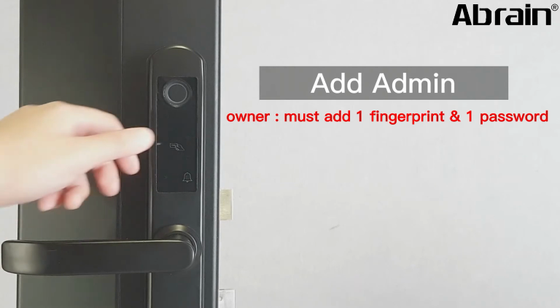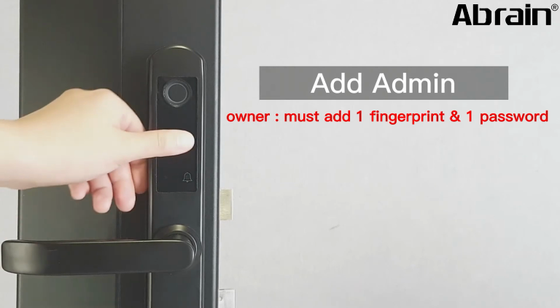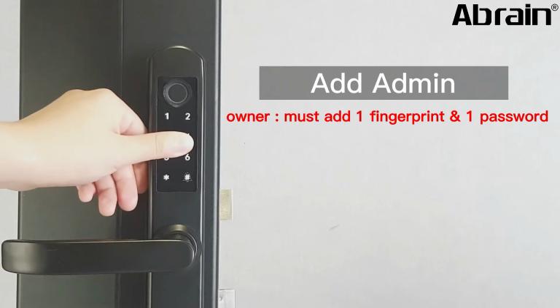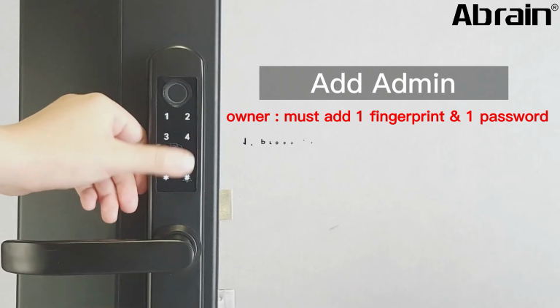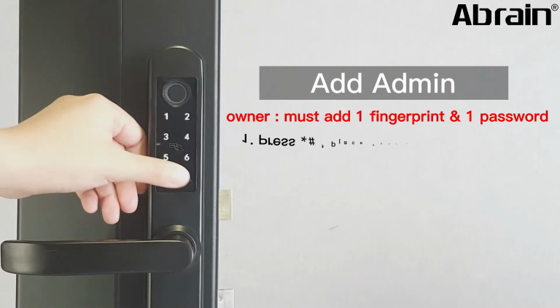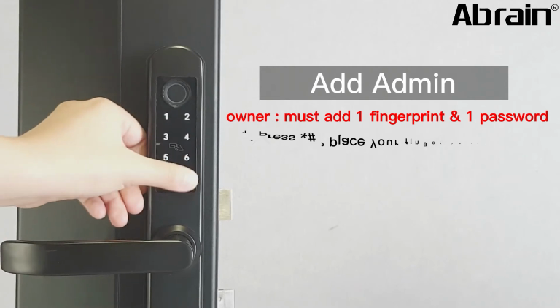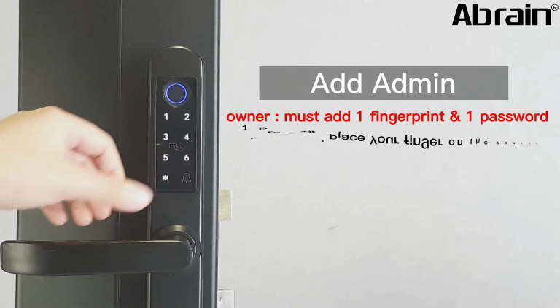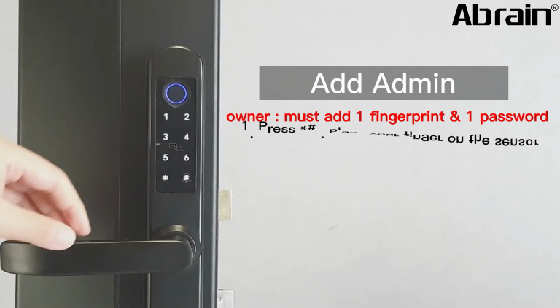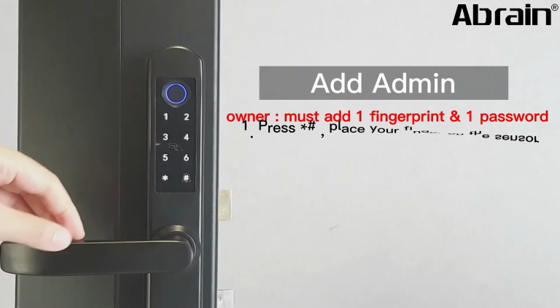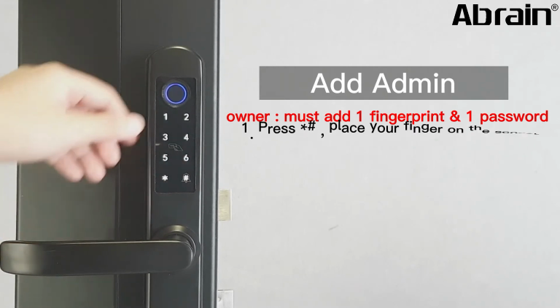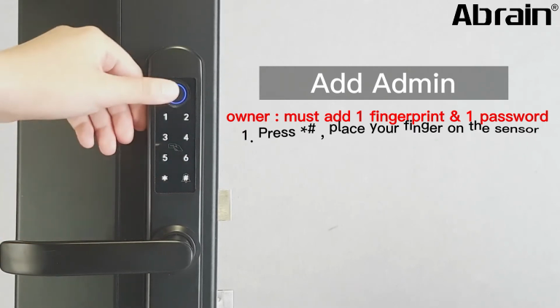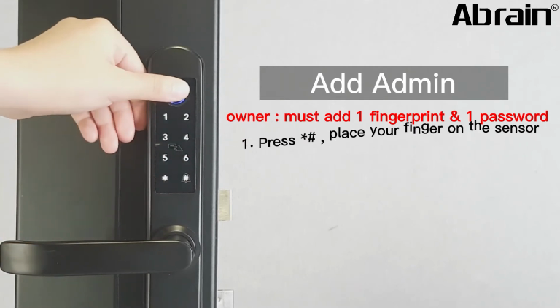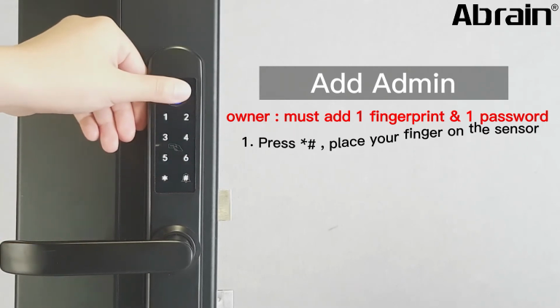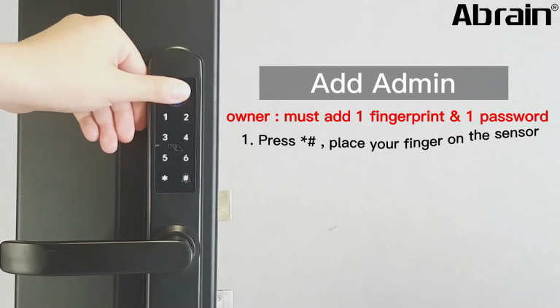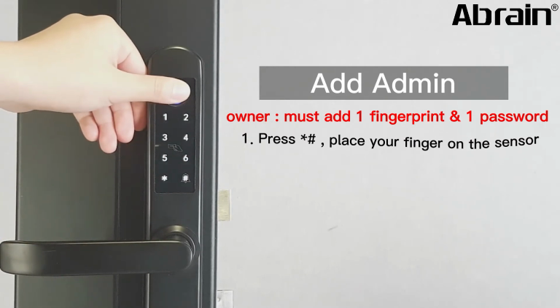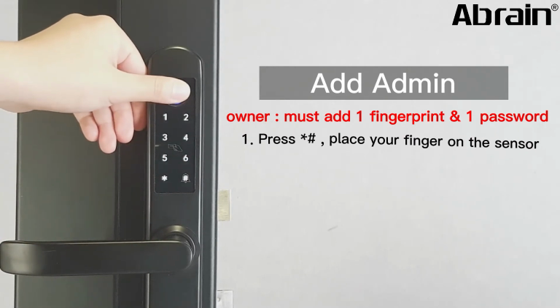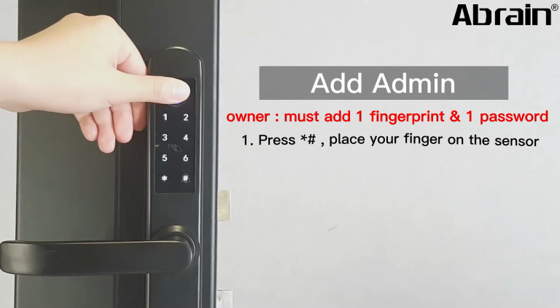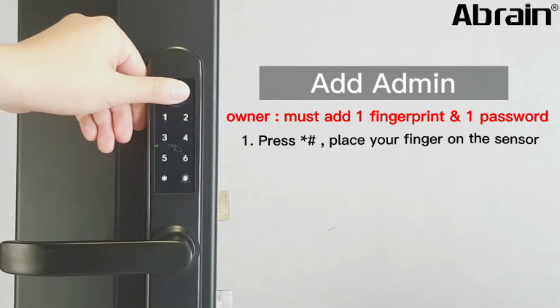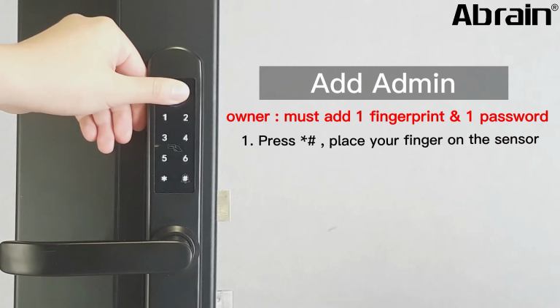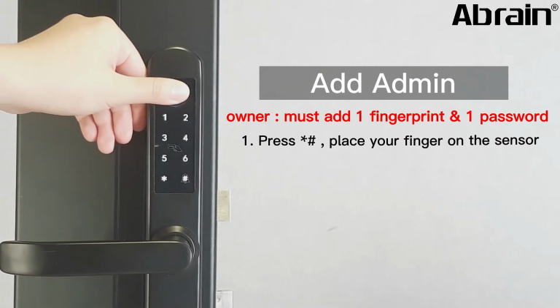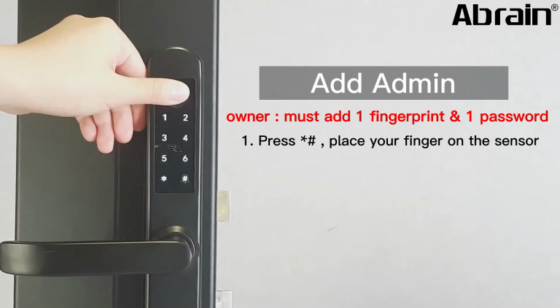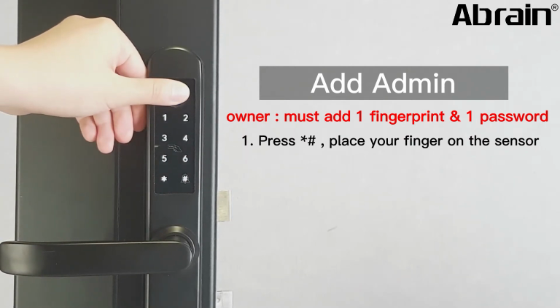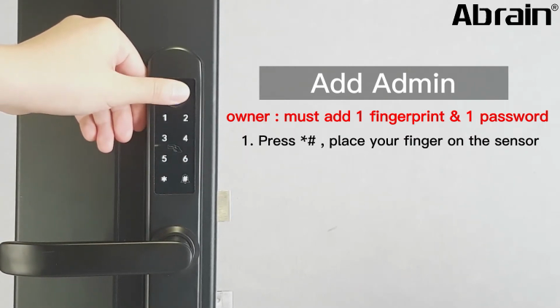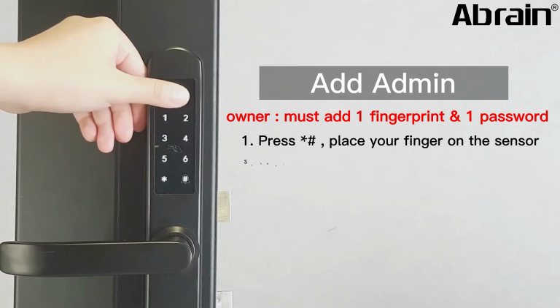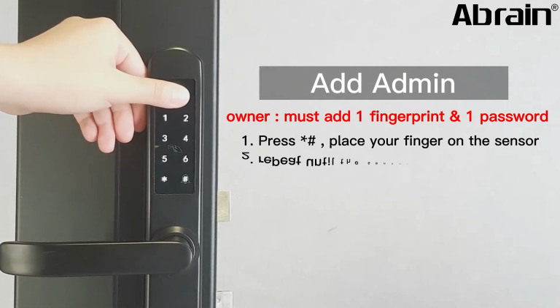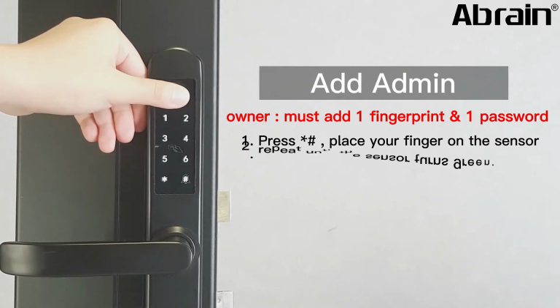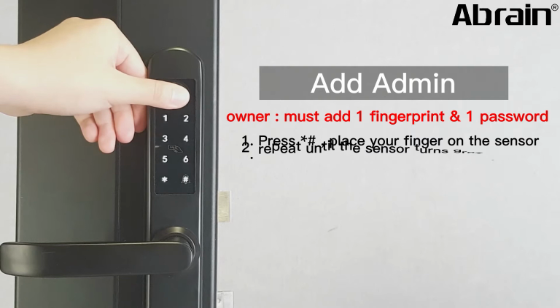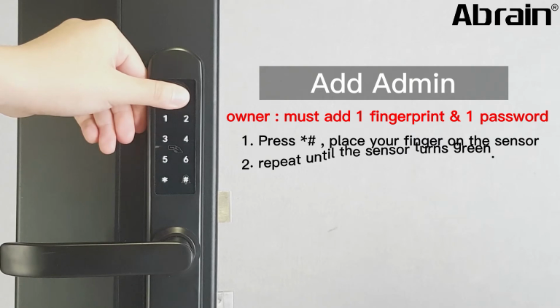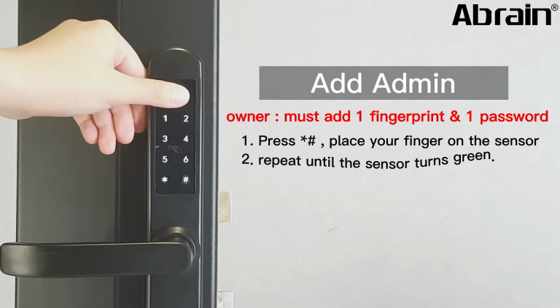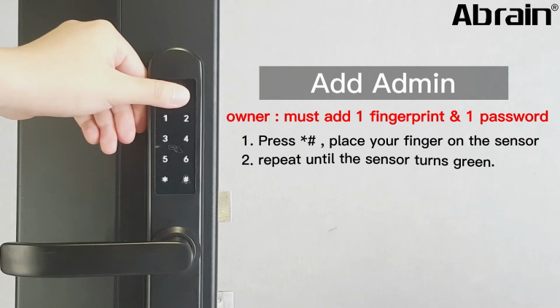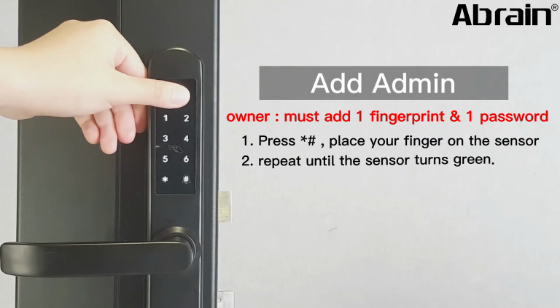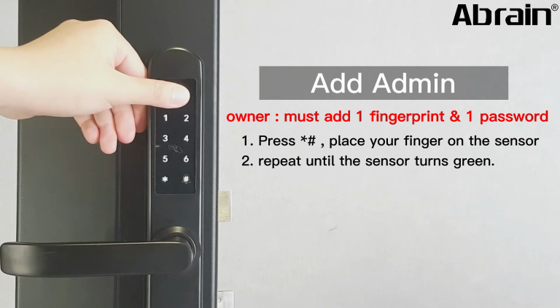Press the star H key at the smart lock. Place your finger on the sensor. Repeat until the sensor turns green.